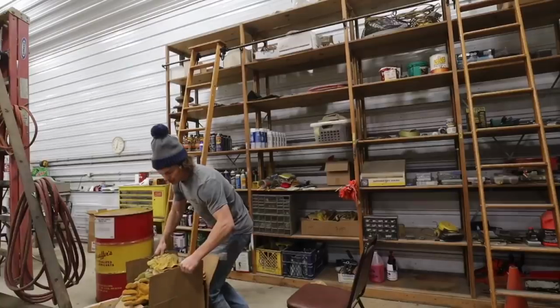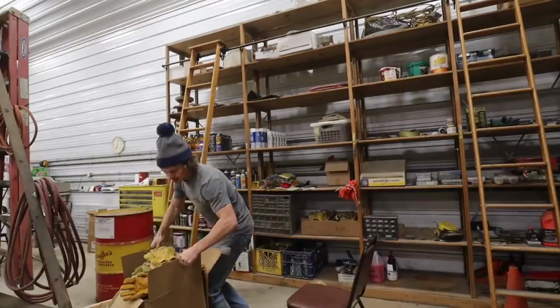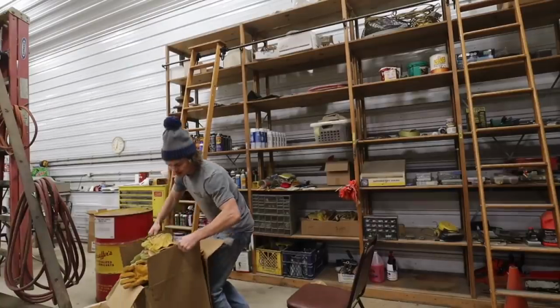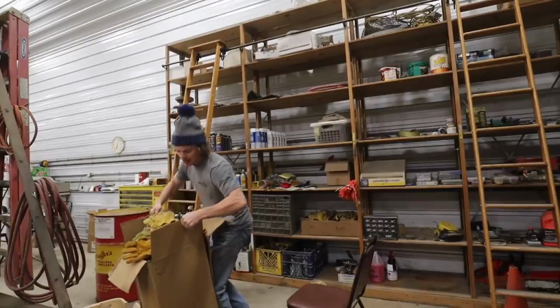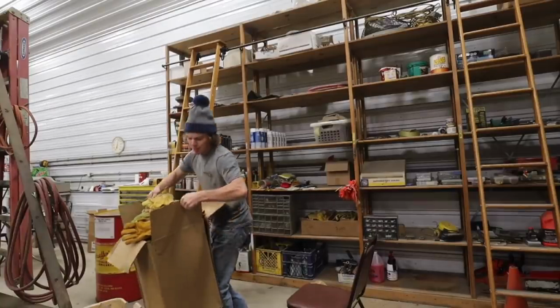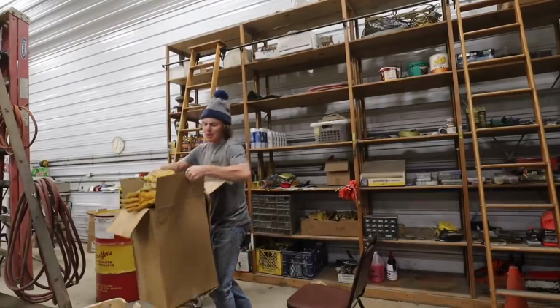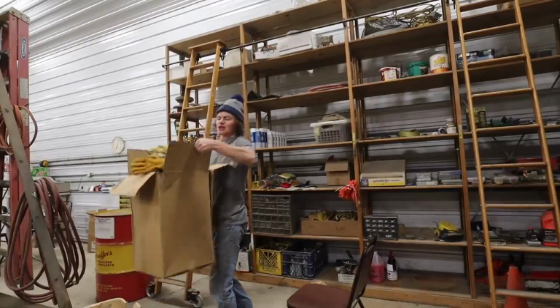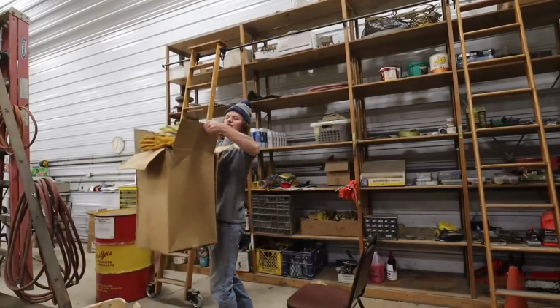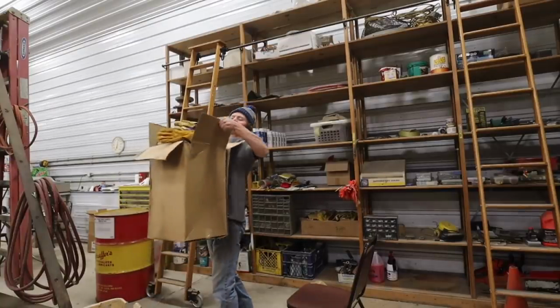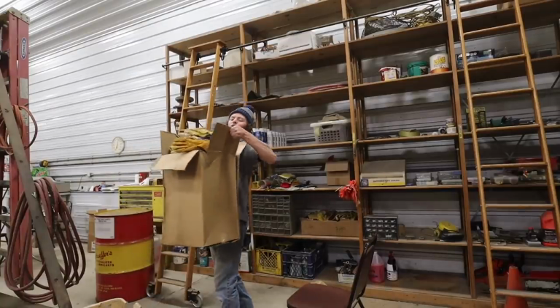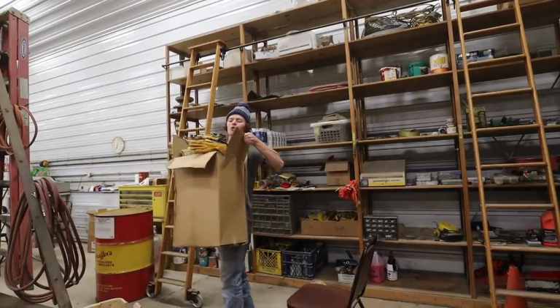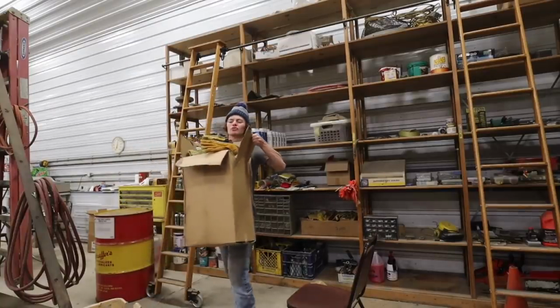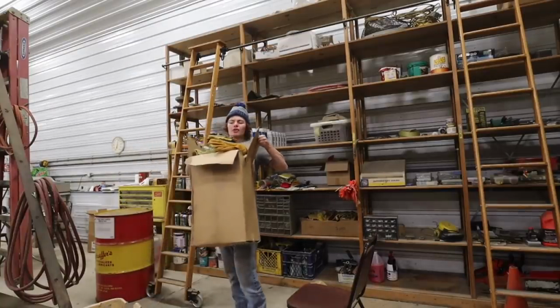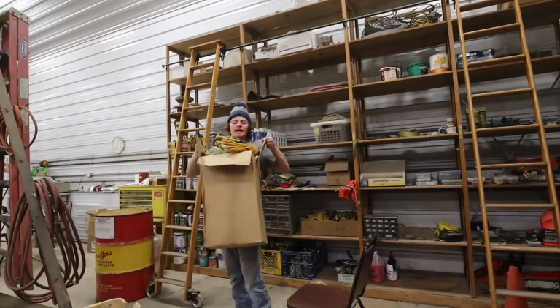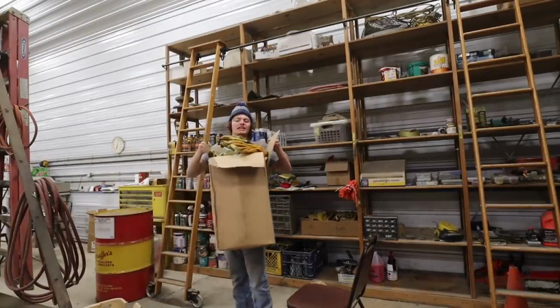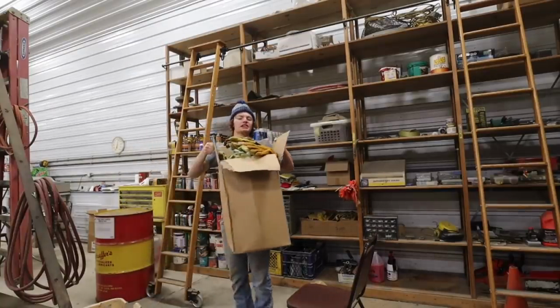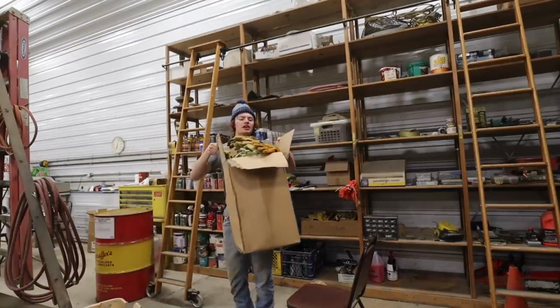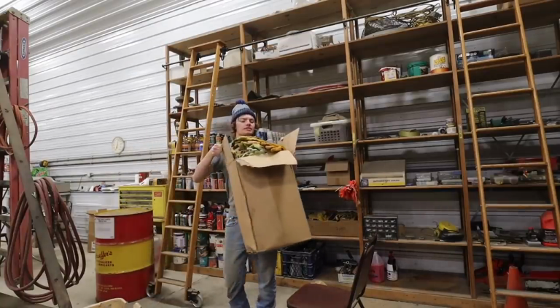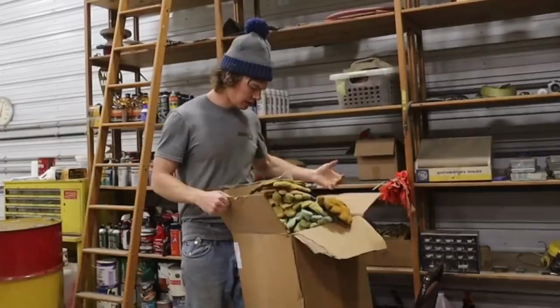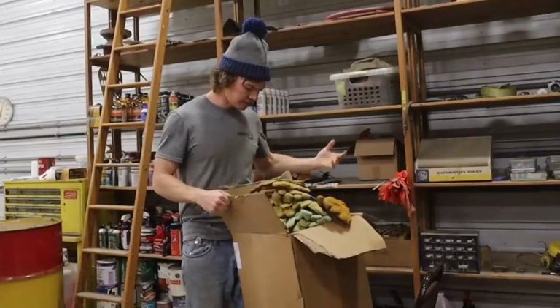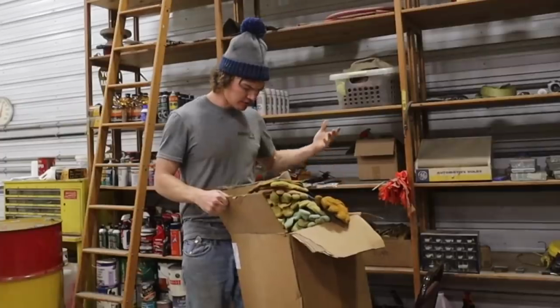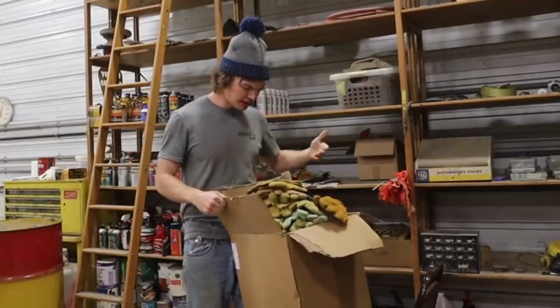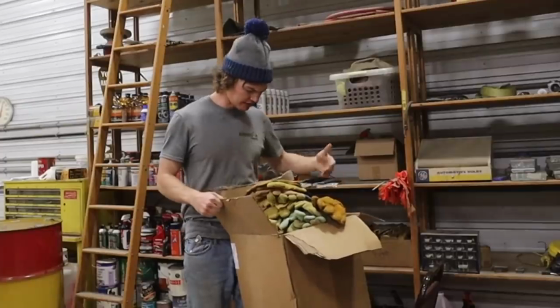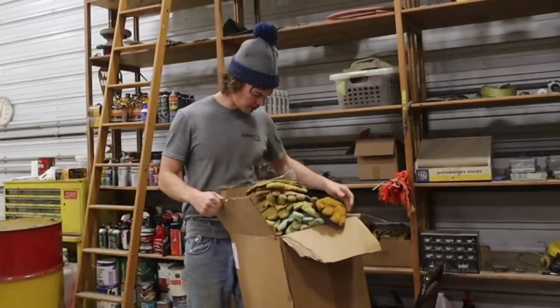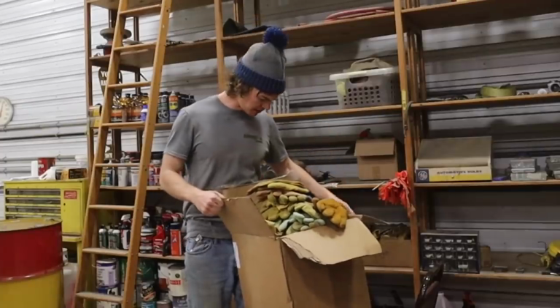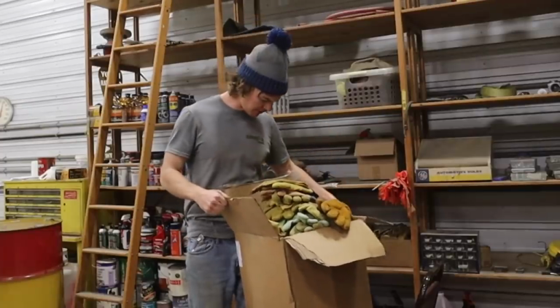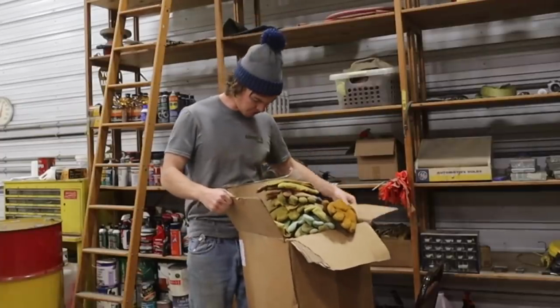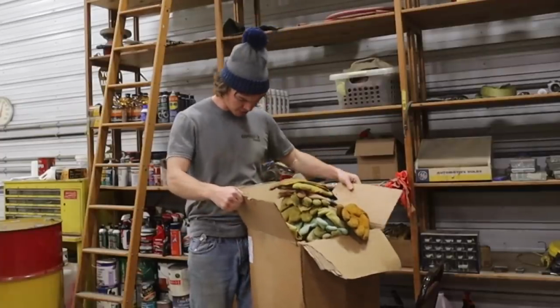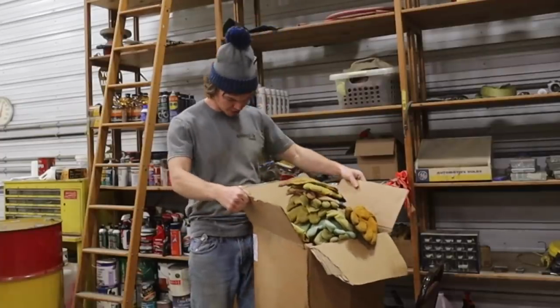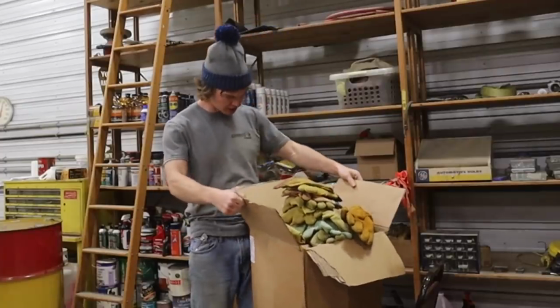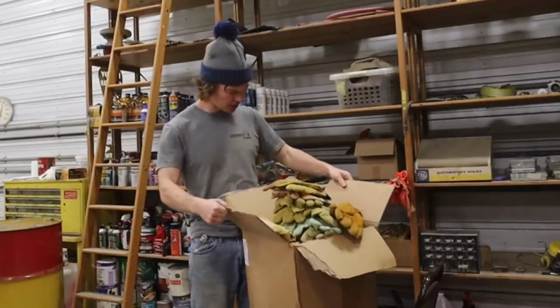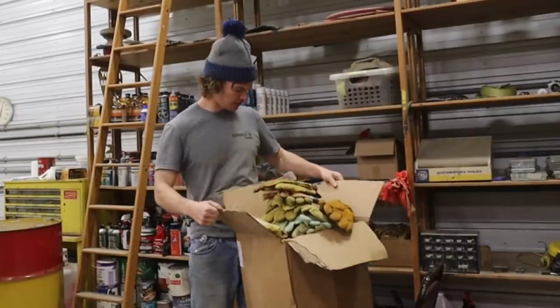I found an entire box full of old ratty gloves. I have two hands — why do we have 400 gloves?